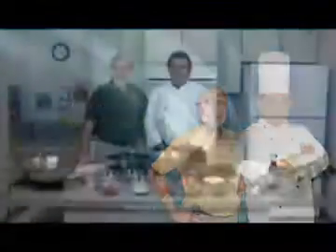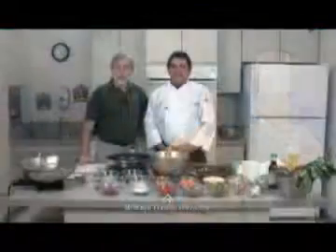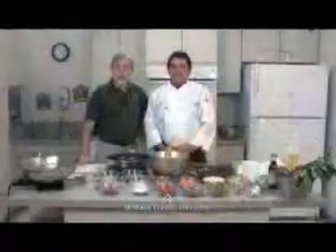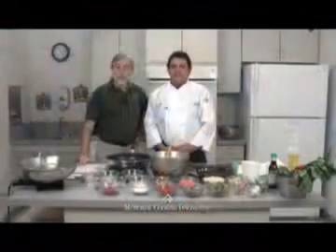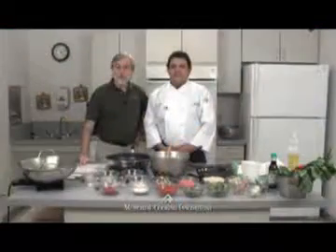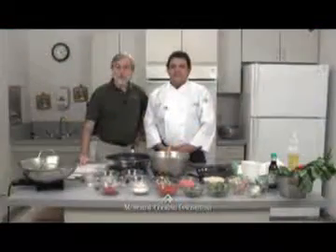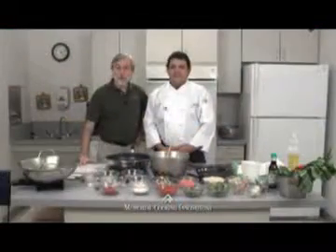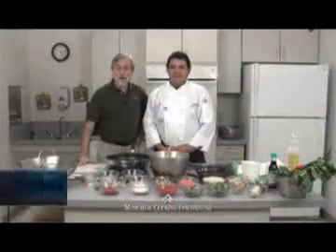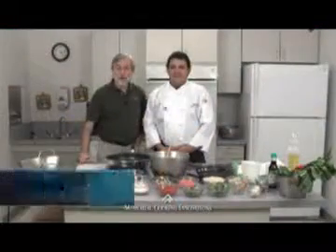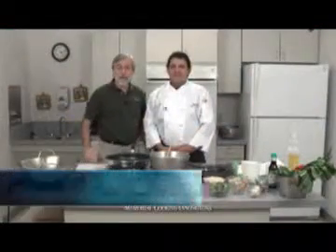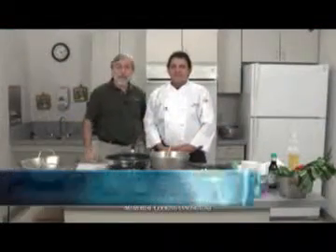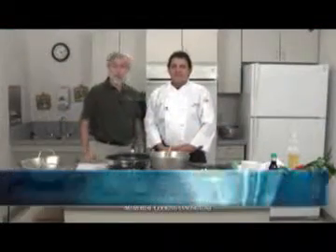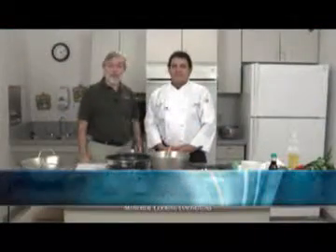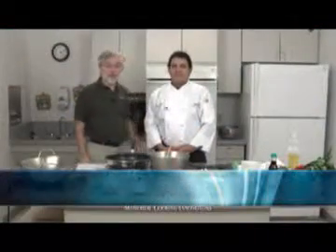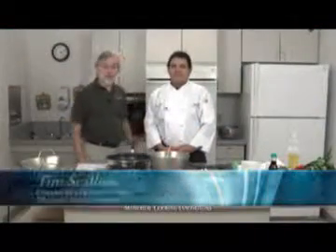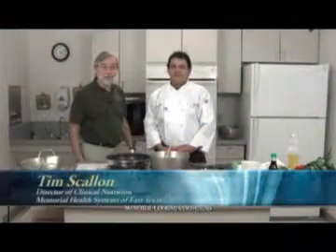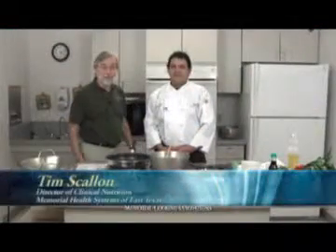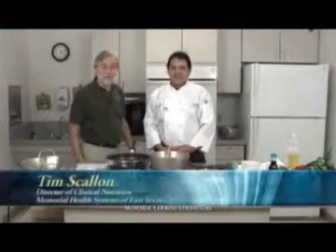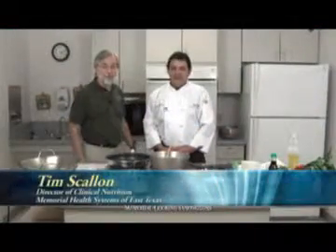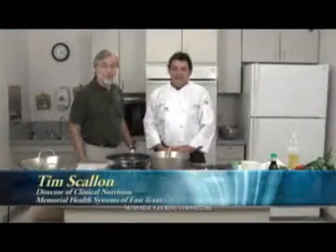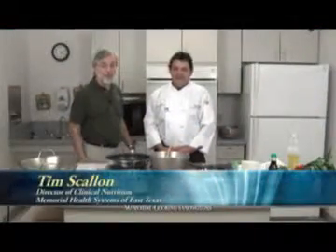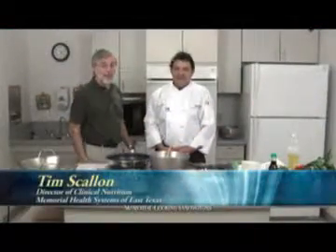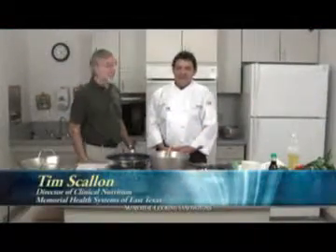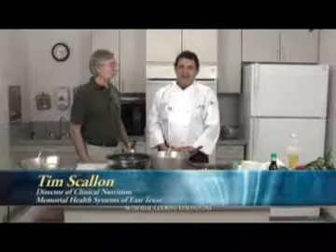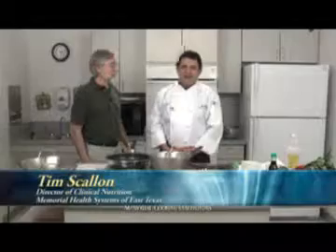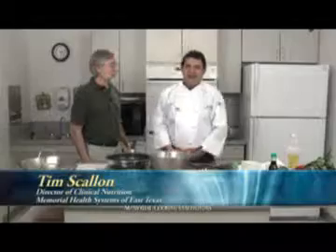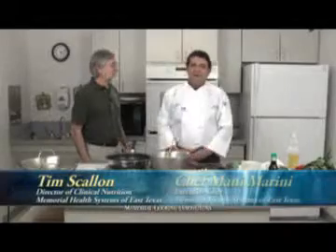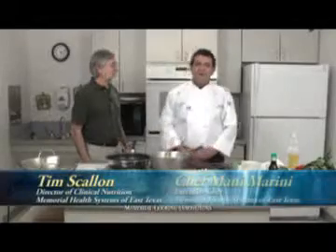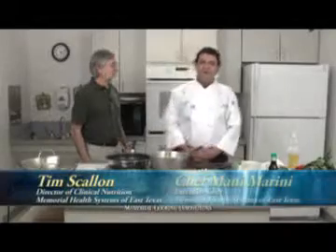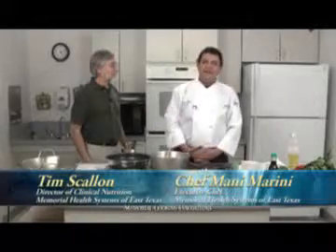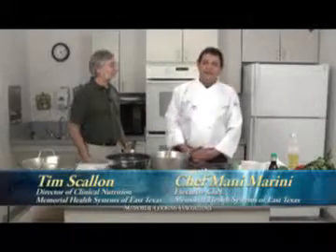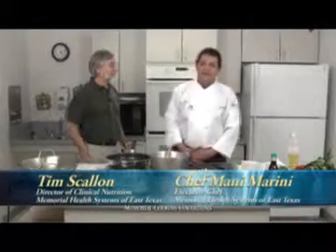Welcome to Memorial Cooking Innovations. I'm Tim Scallon, Registered Dietitian. And I'm Manuel Marini, Executive Chef.